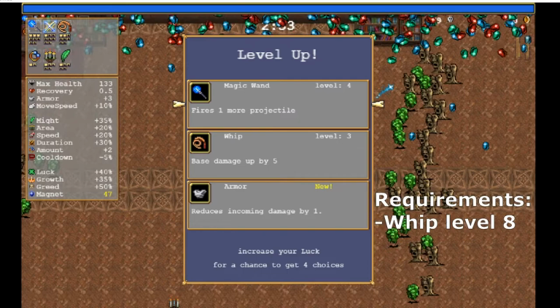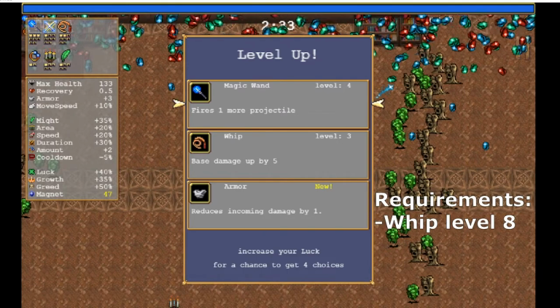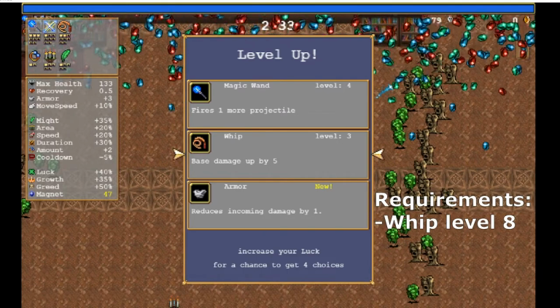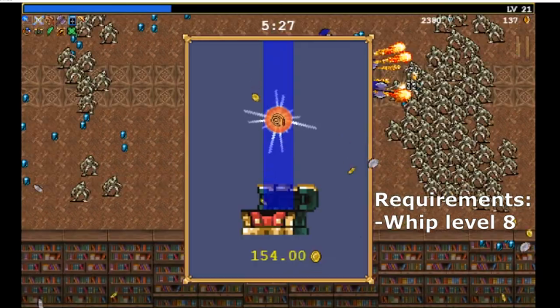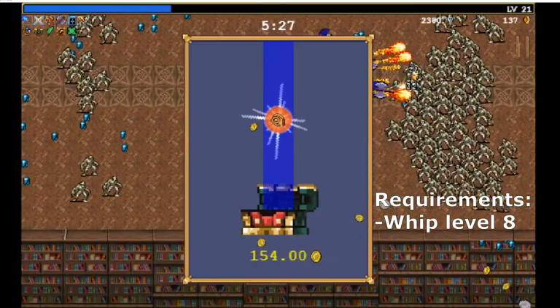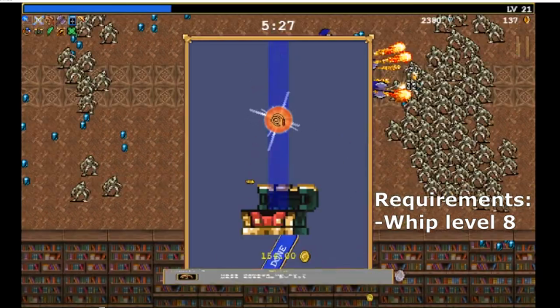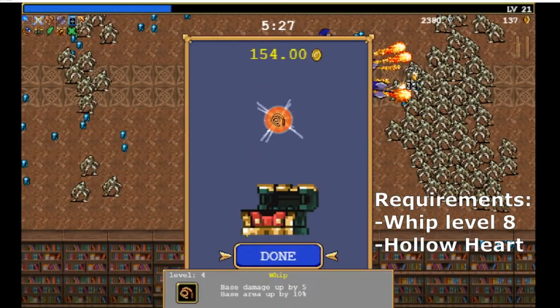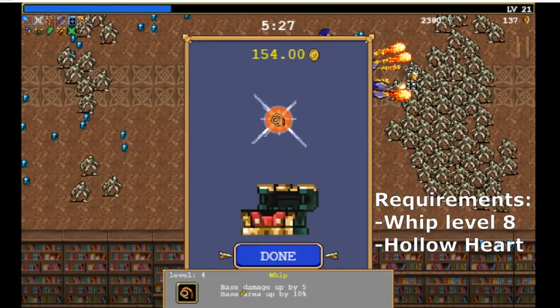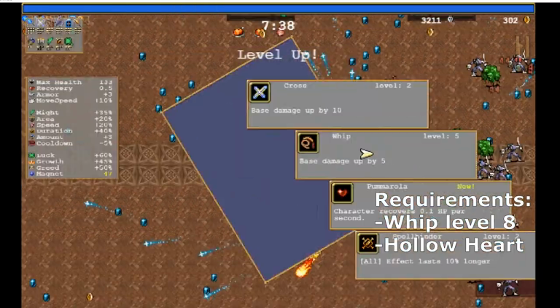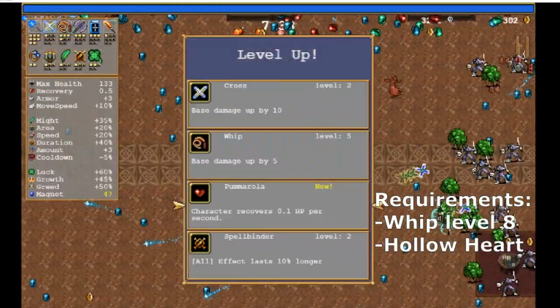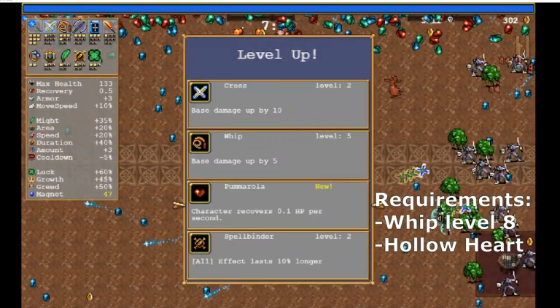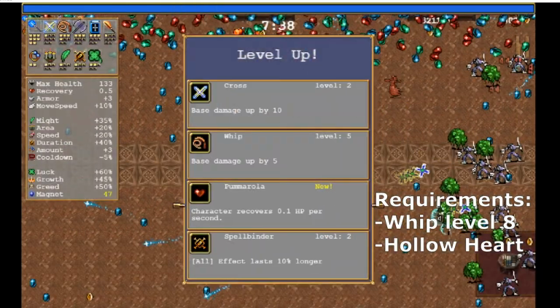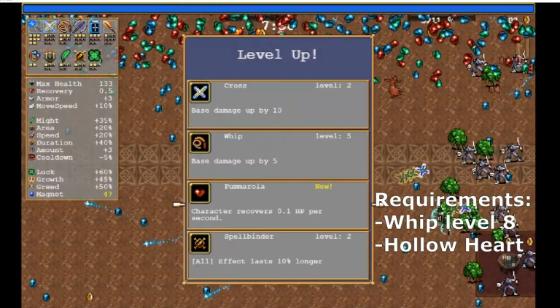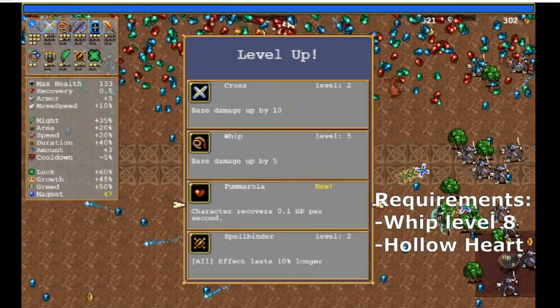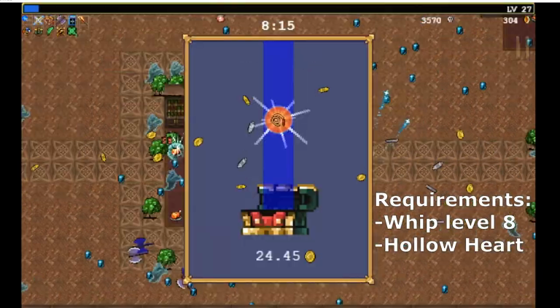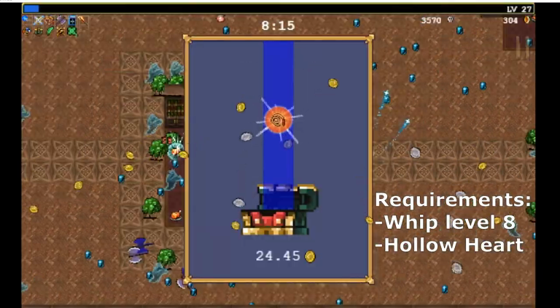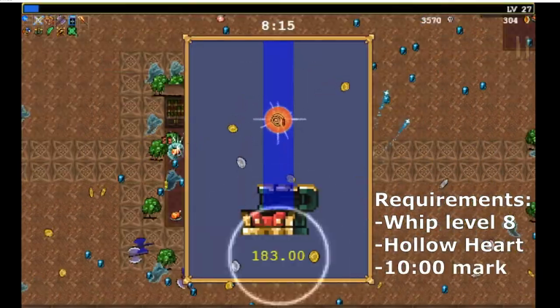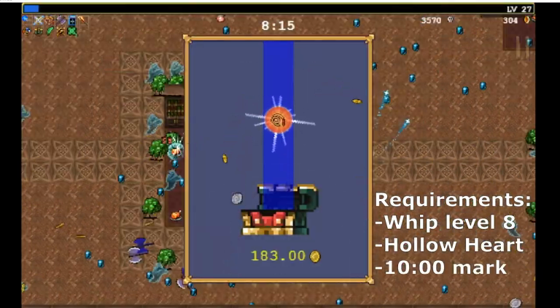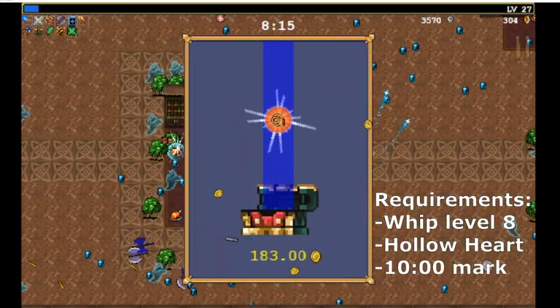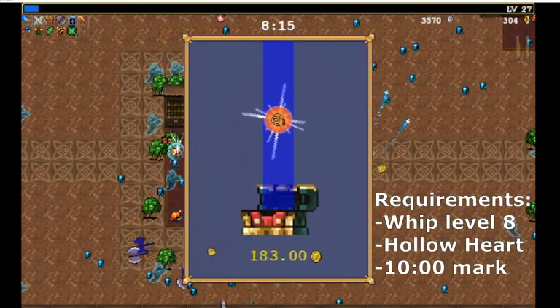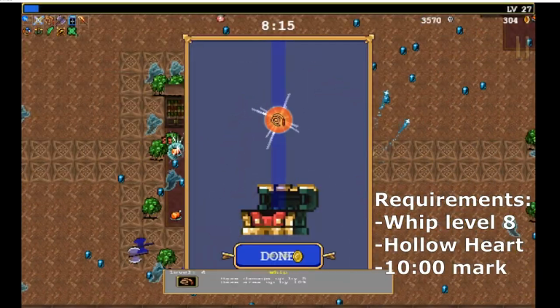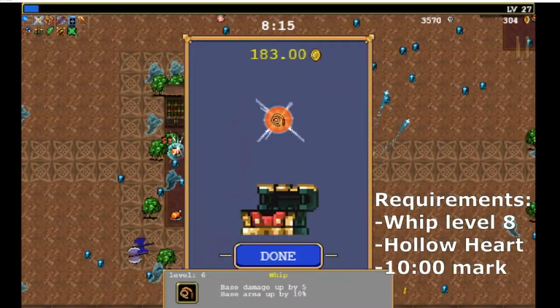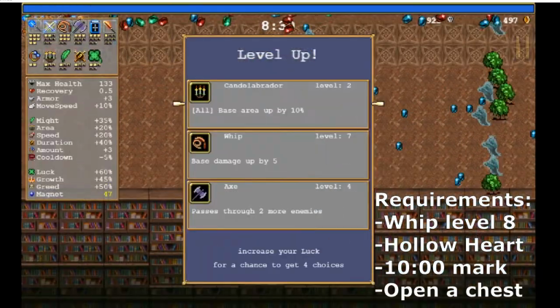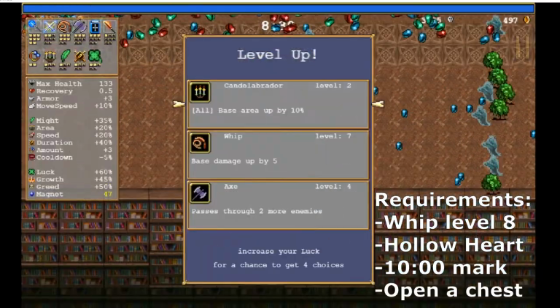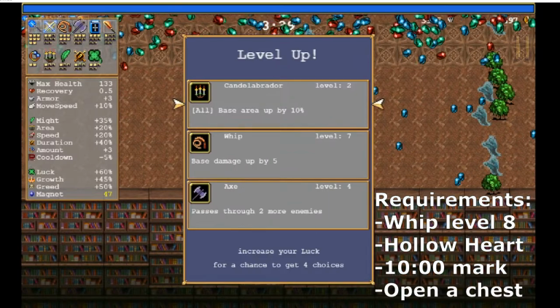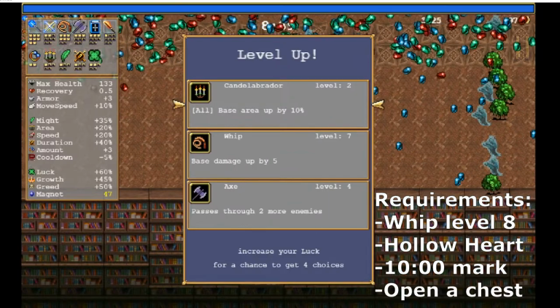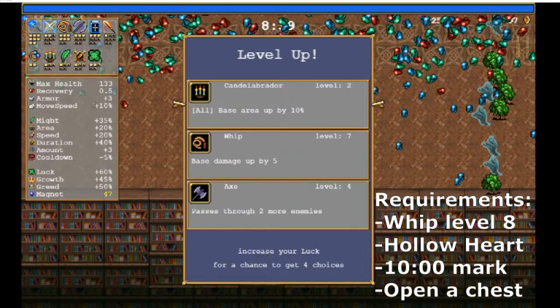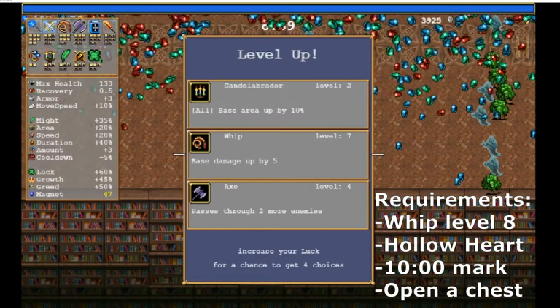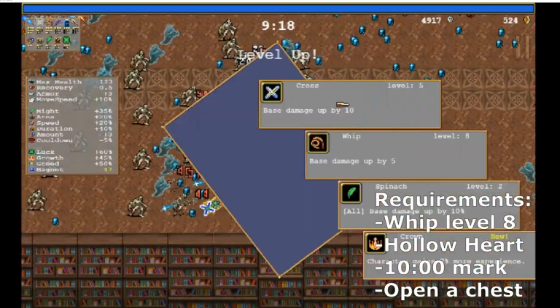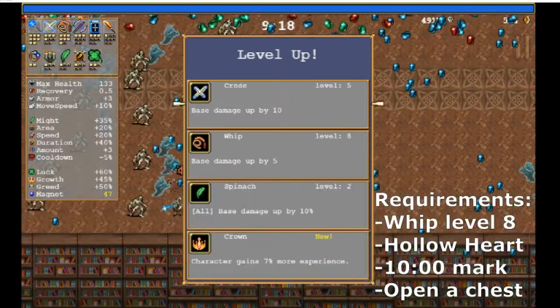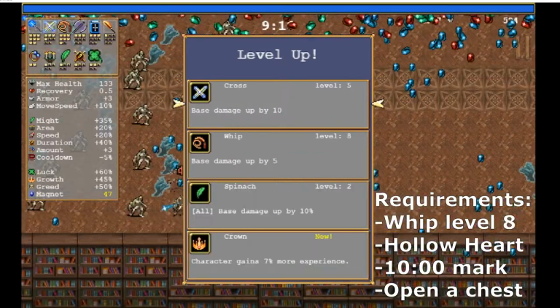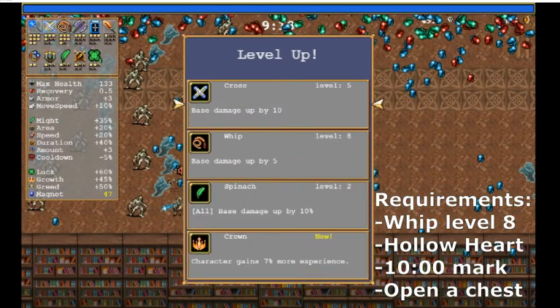First, get the whip to level 8. Then make sure you have the hollow heart passive. Wait for the 10-minute mark, then open a treasure chest and loot your bloody tear.